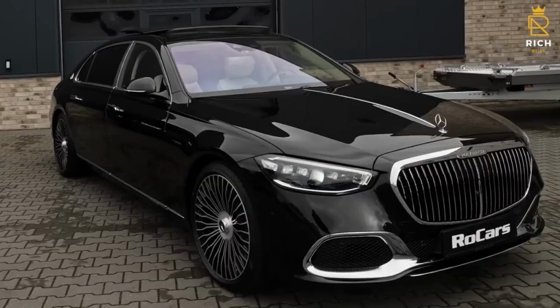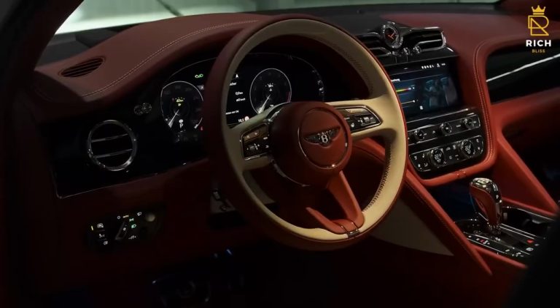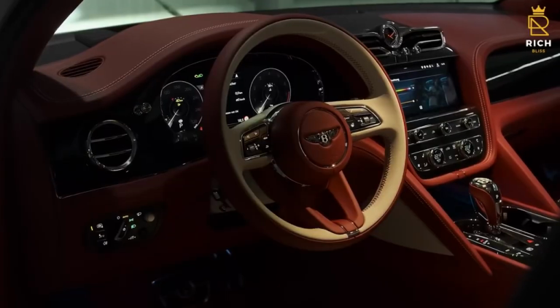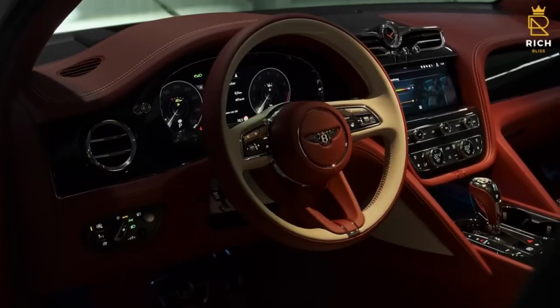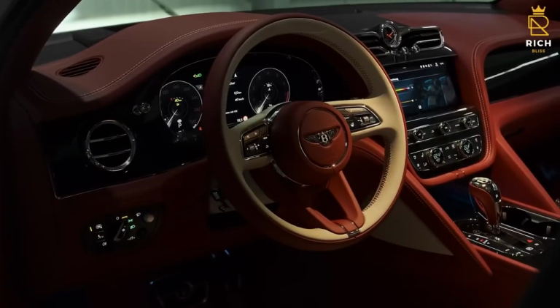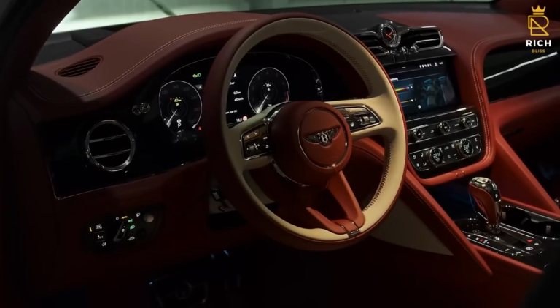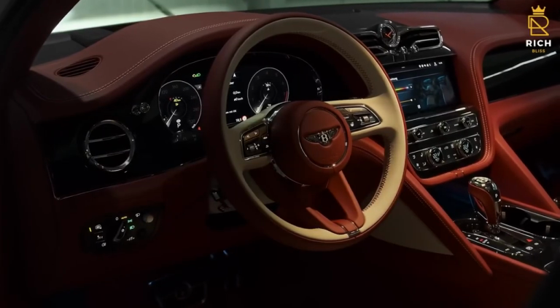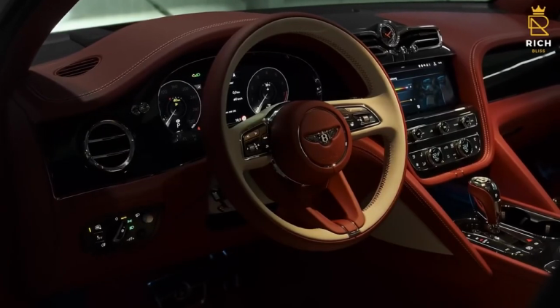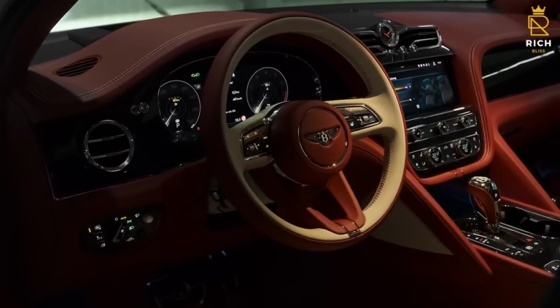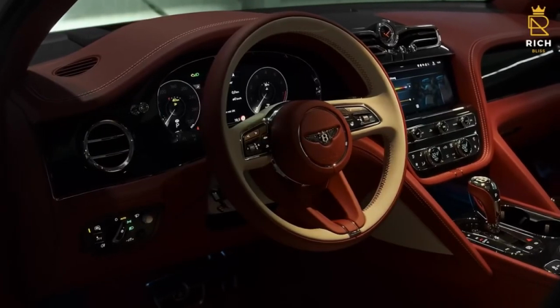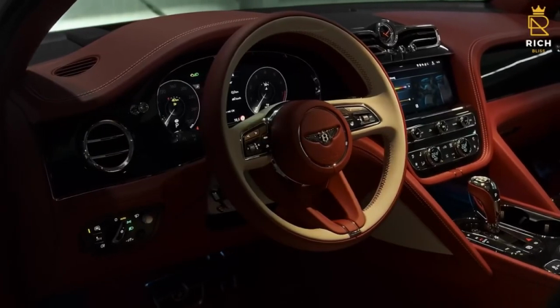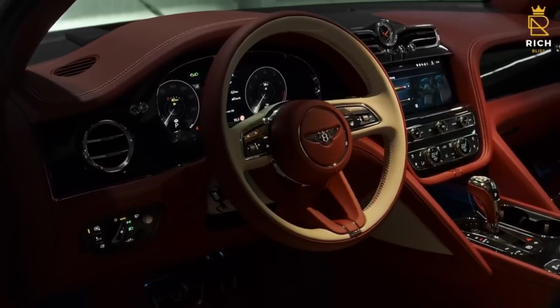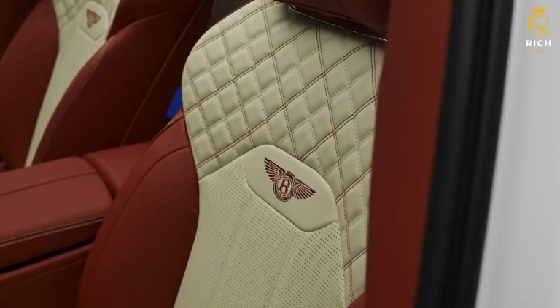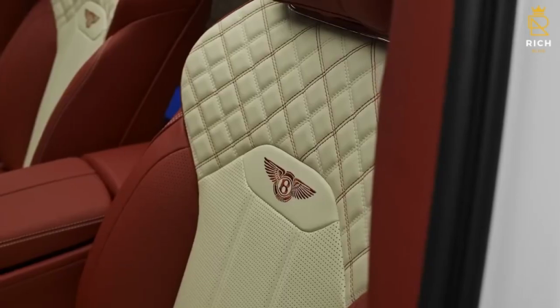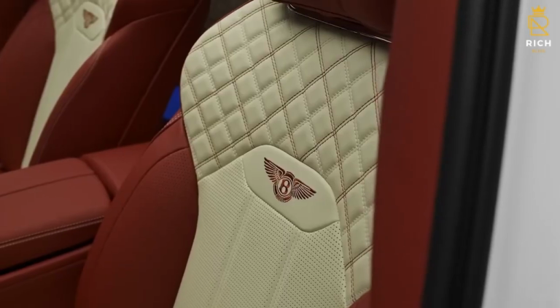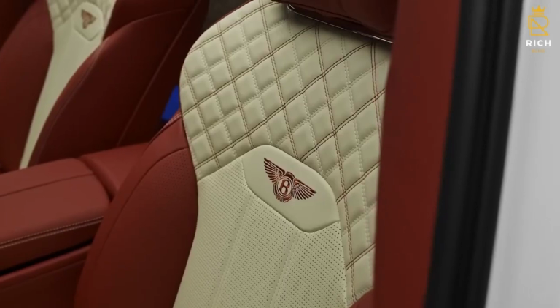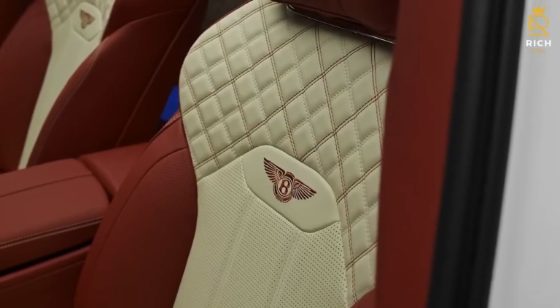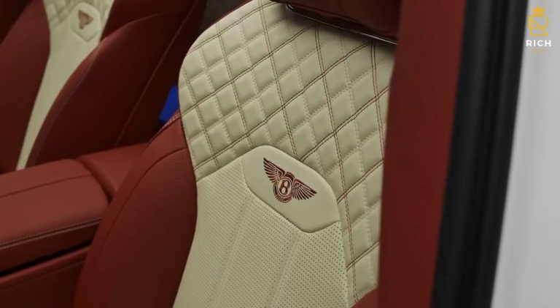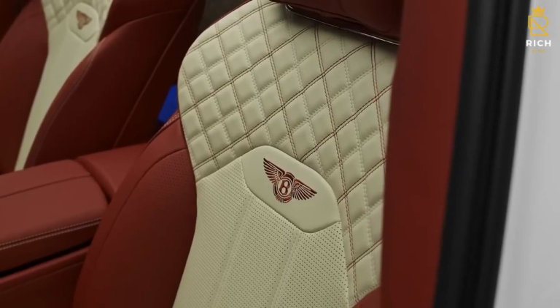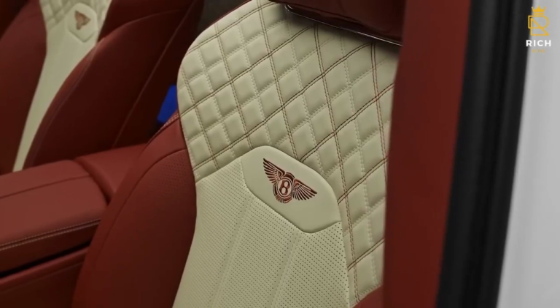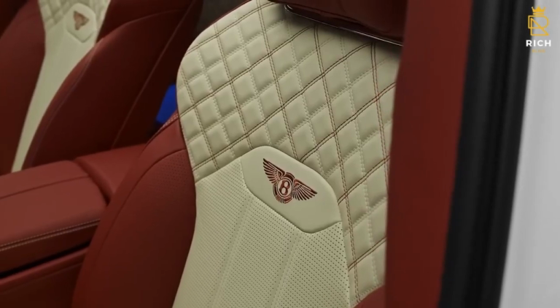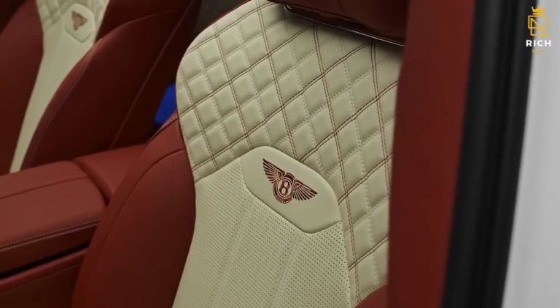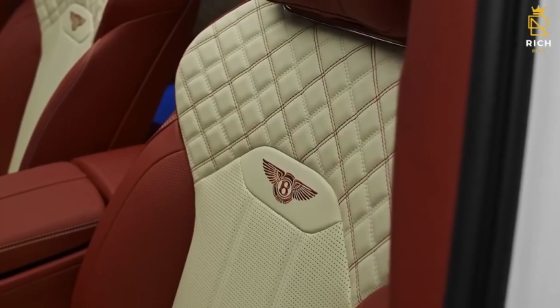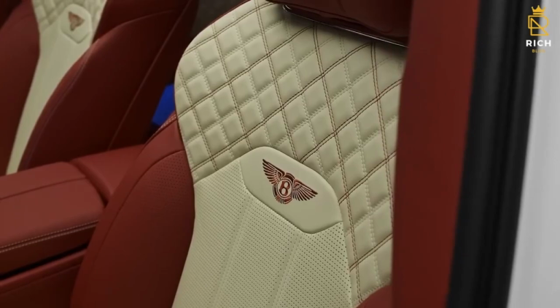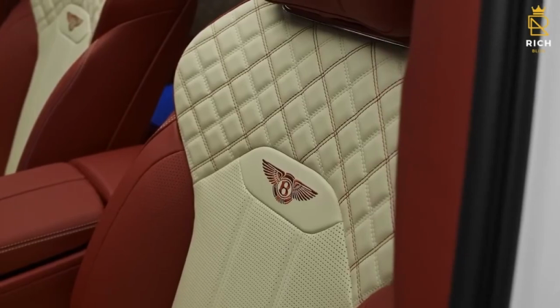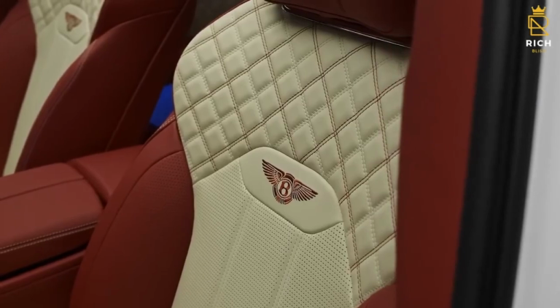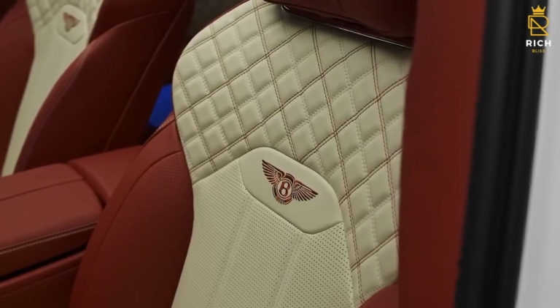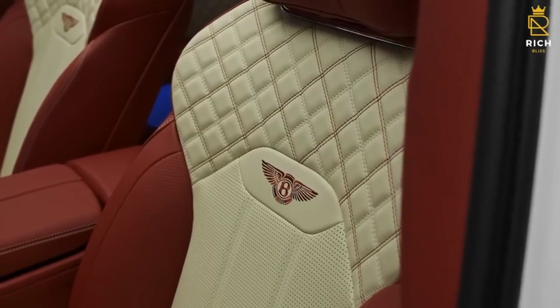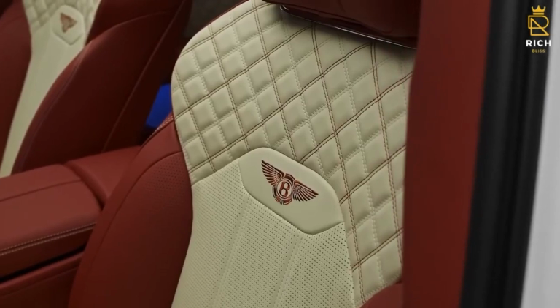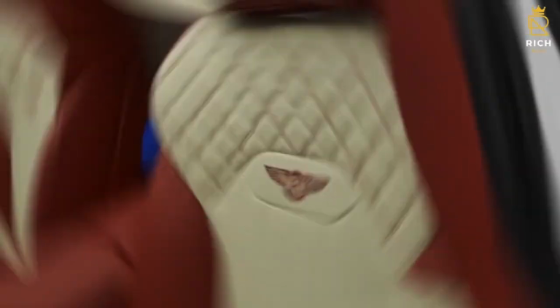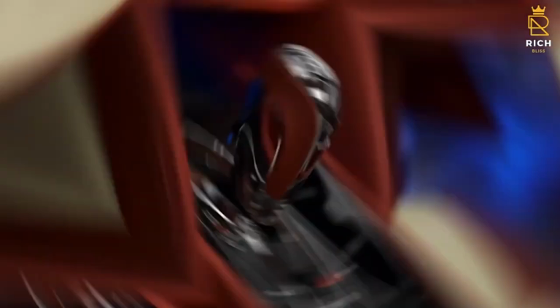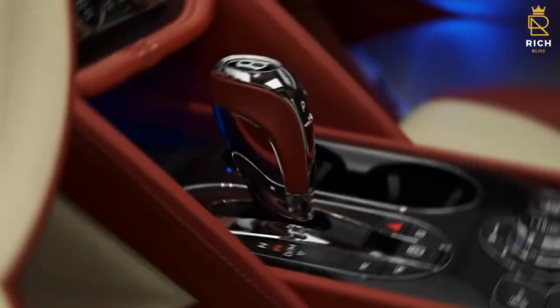The Bentley Bentayga is available with a 4-liter V8, a 6-liter W12, or a 3-liter hybrid engine.